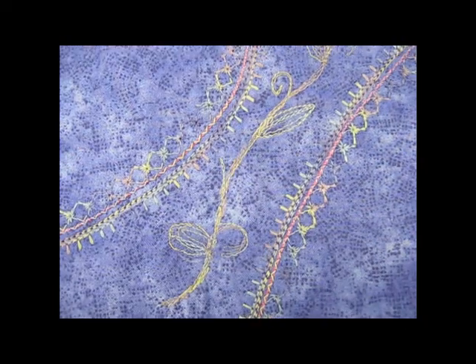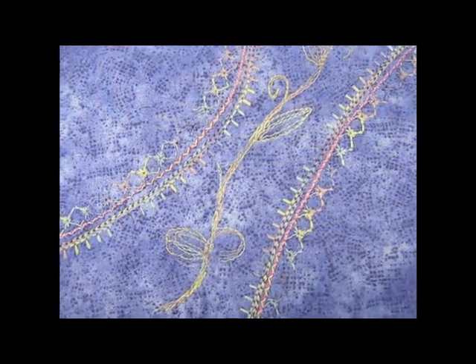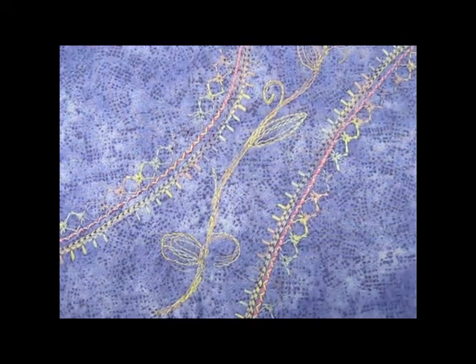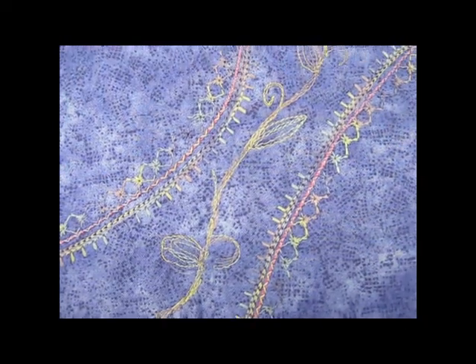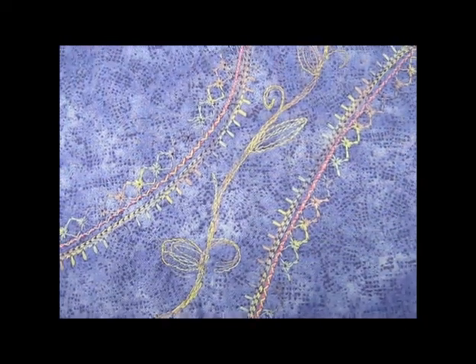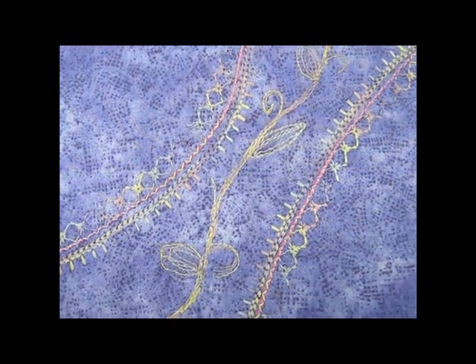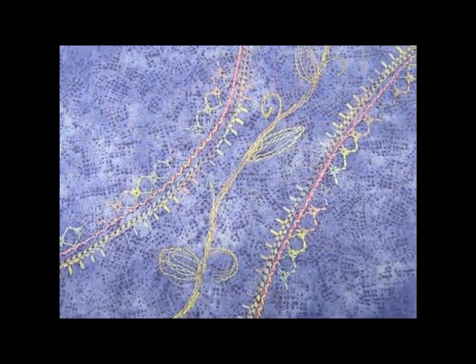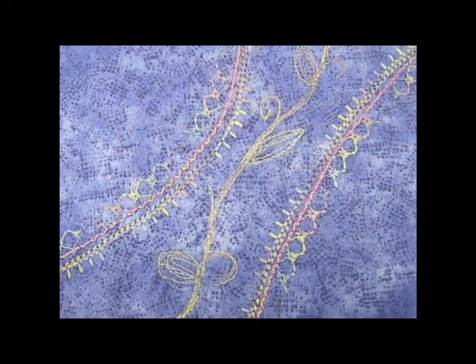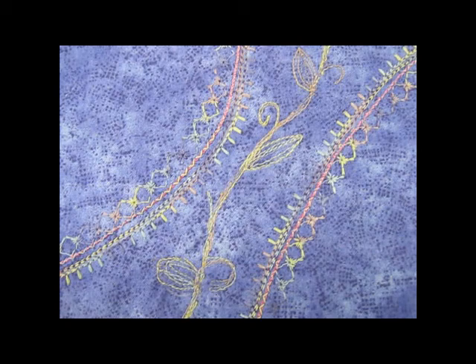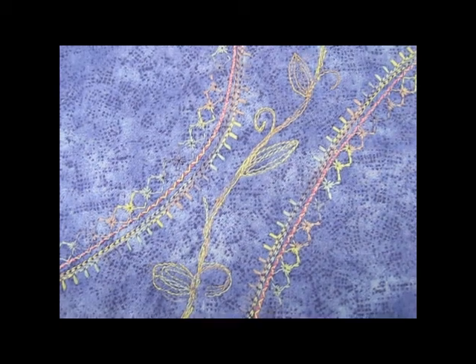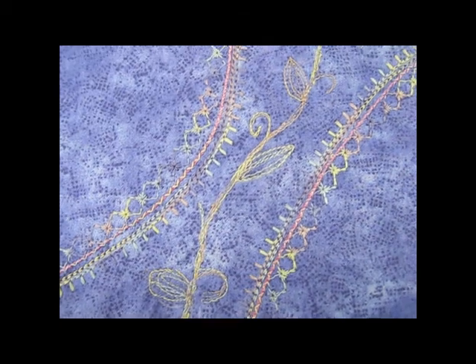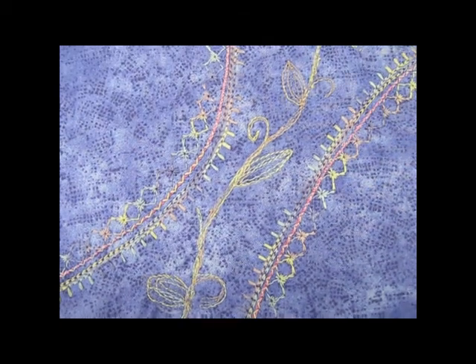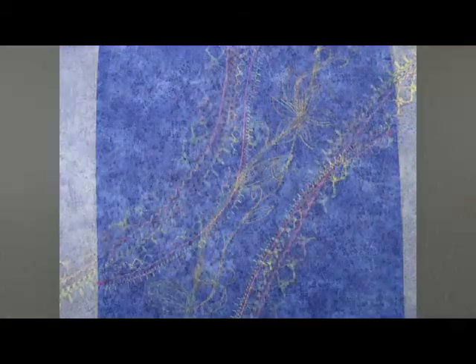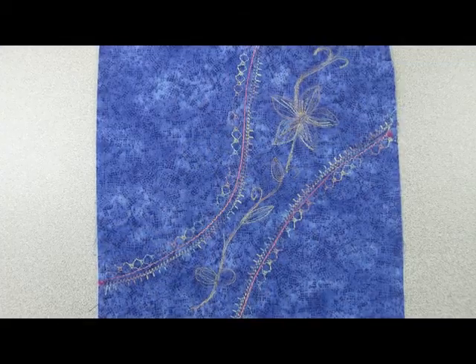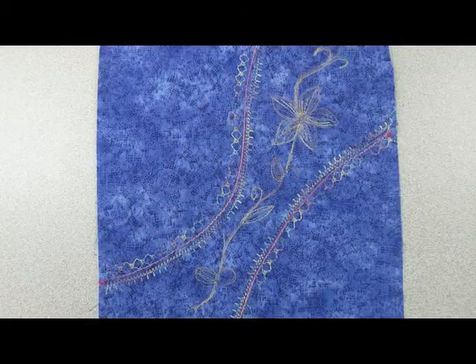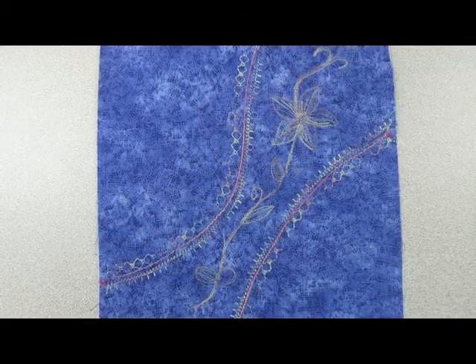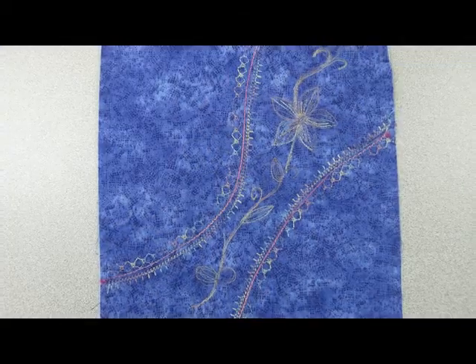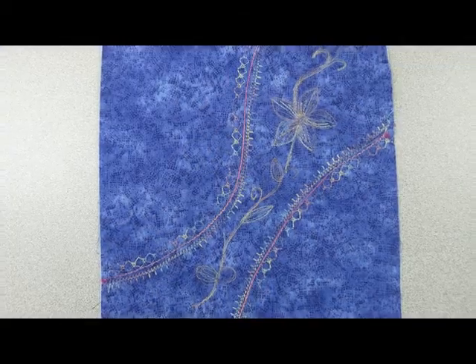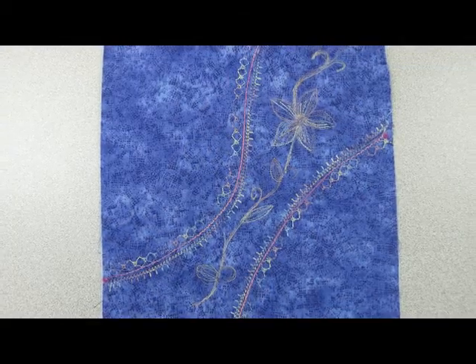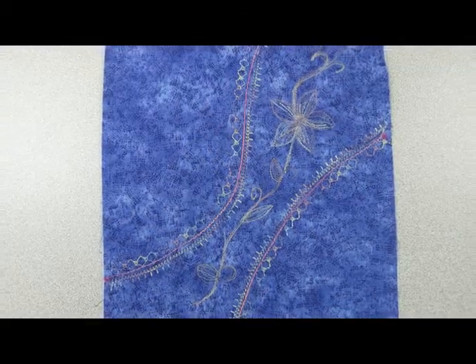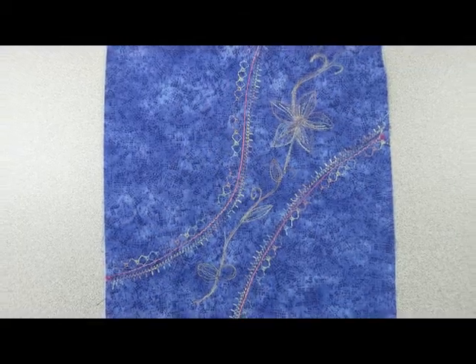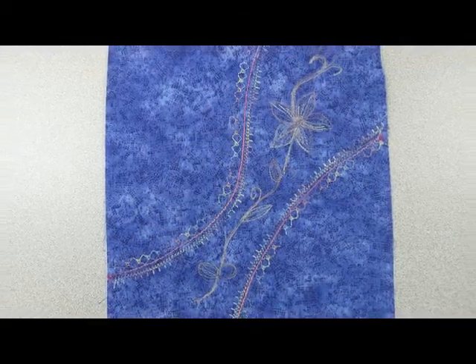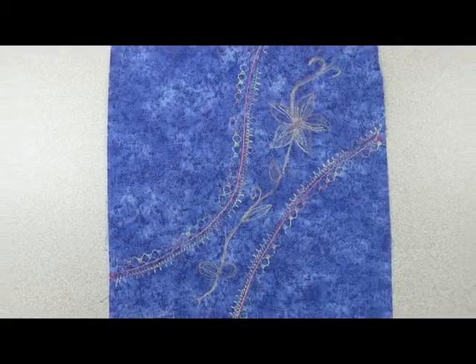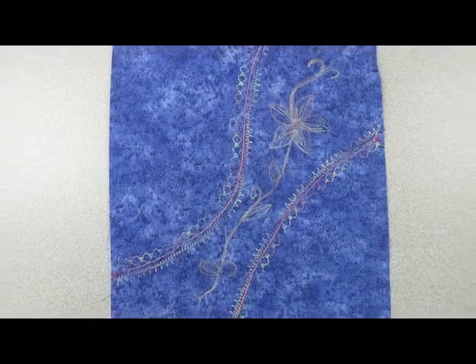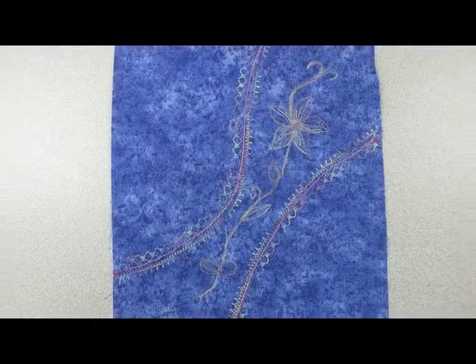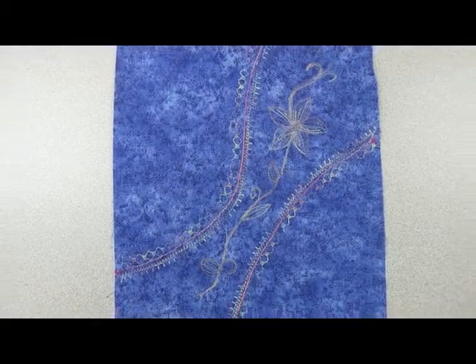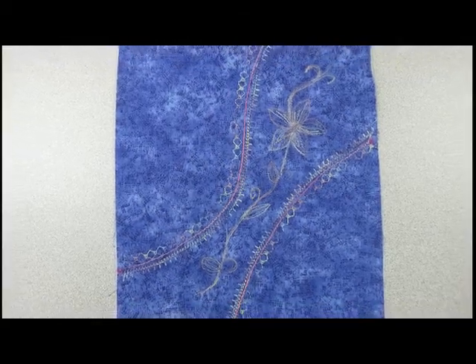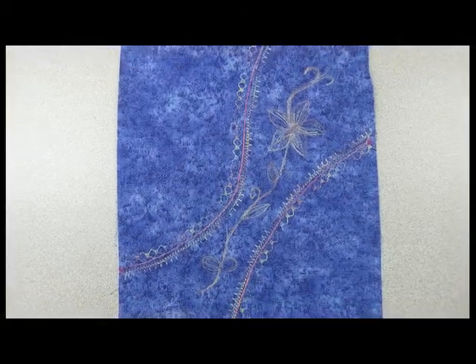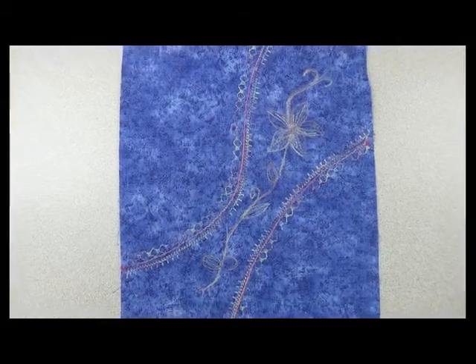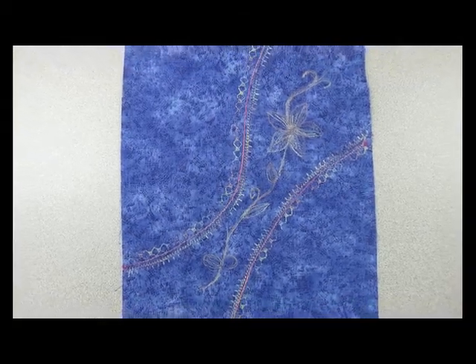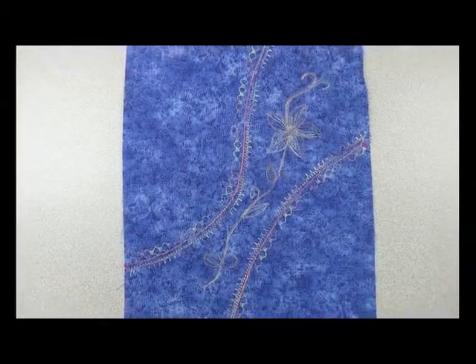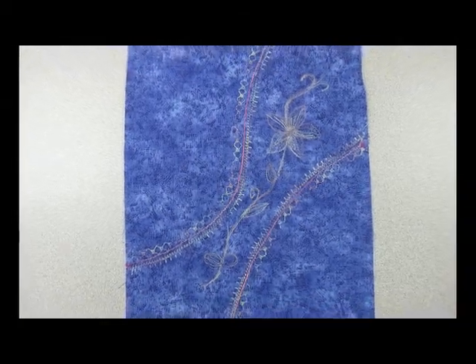I've drawn a picture with my needle and thread. Silco gives a nice coverage when you're thread painting.